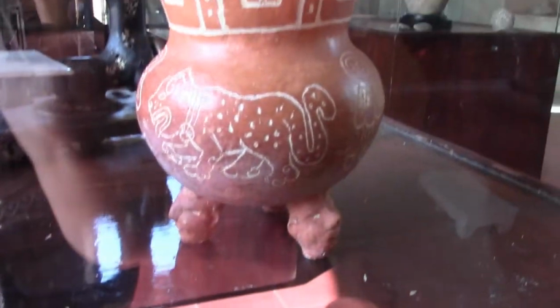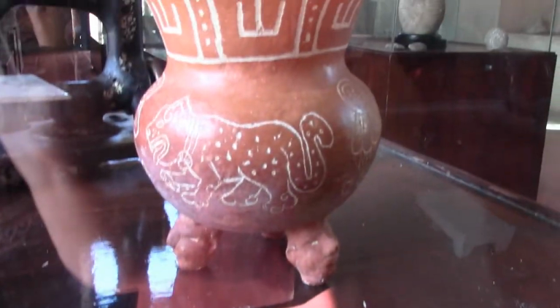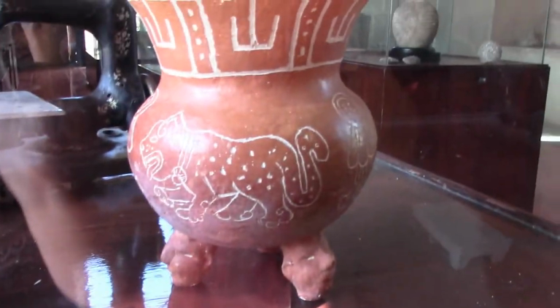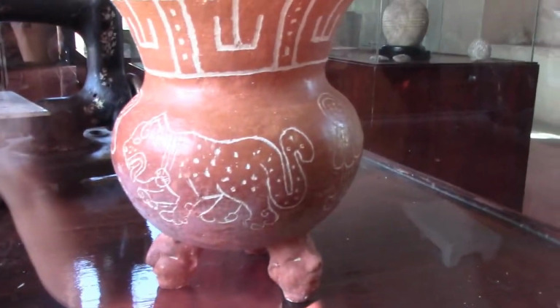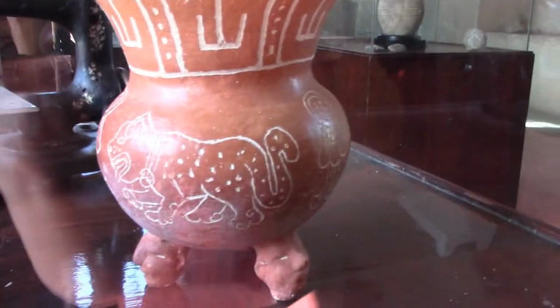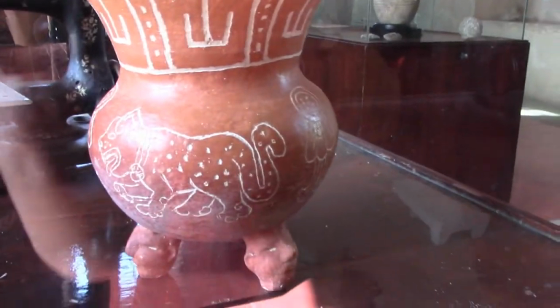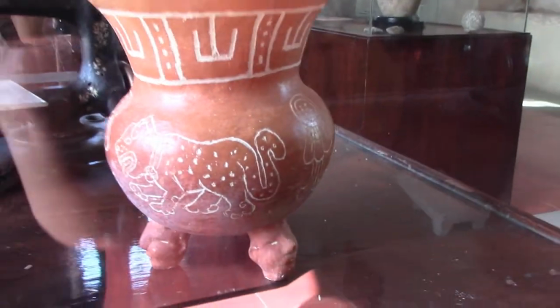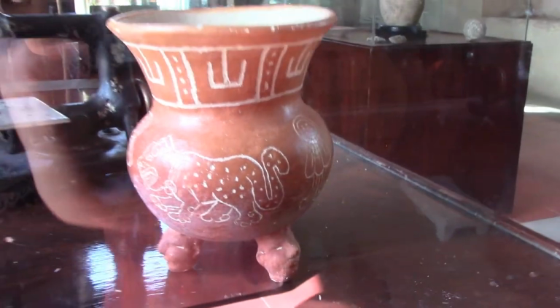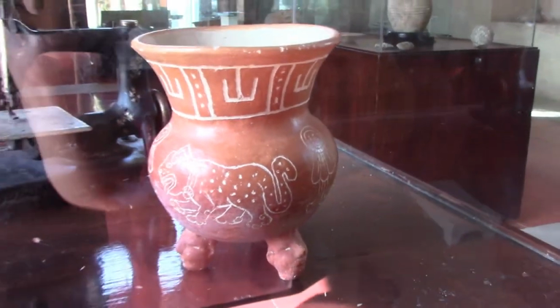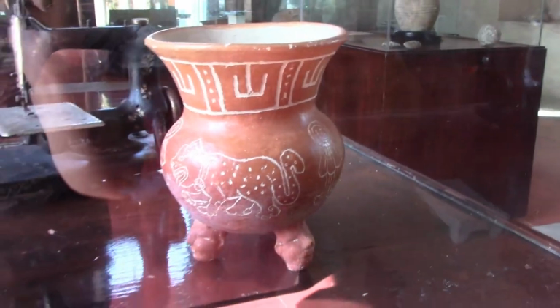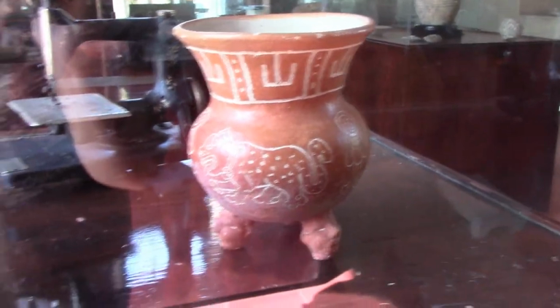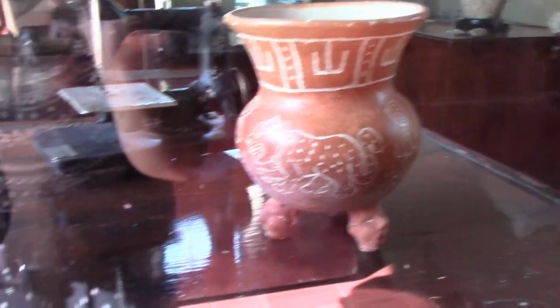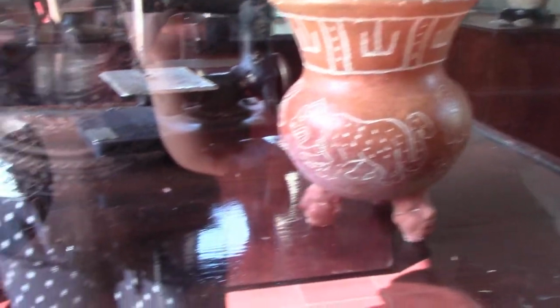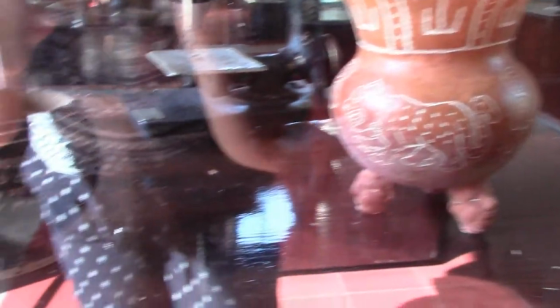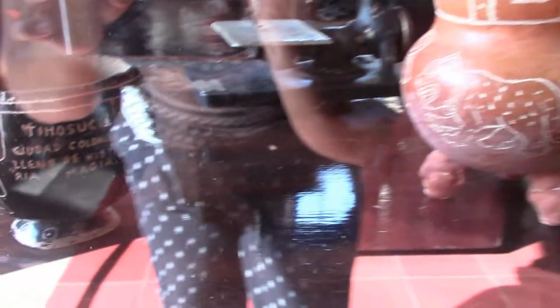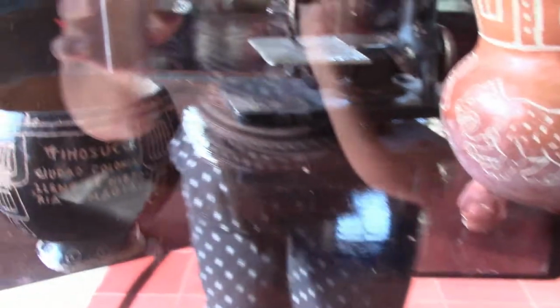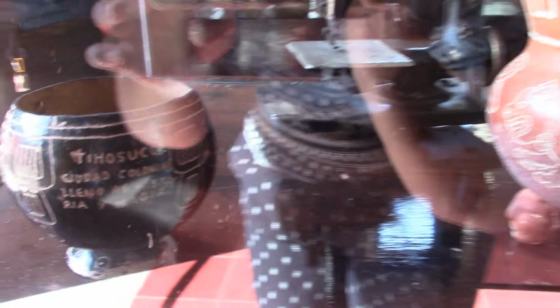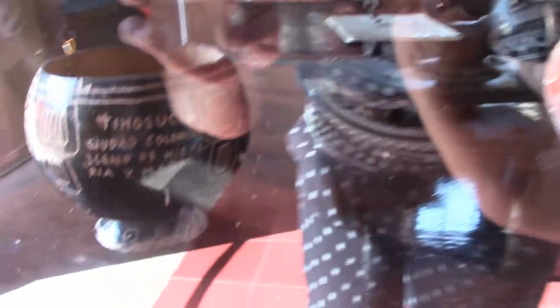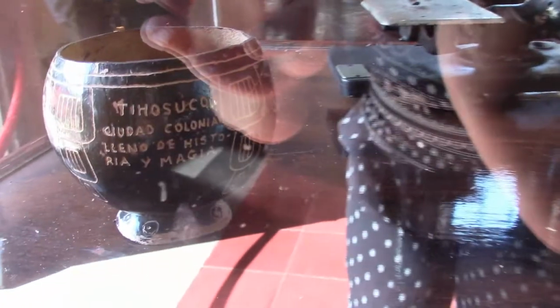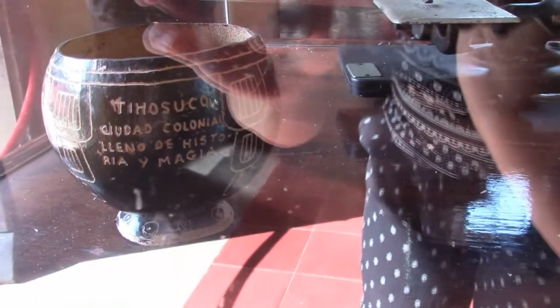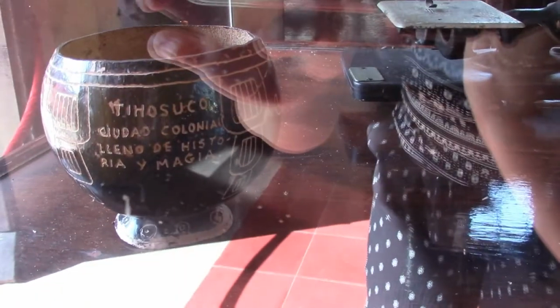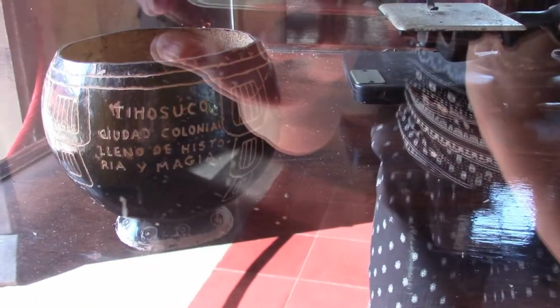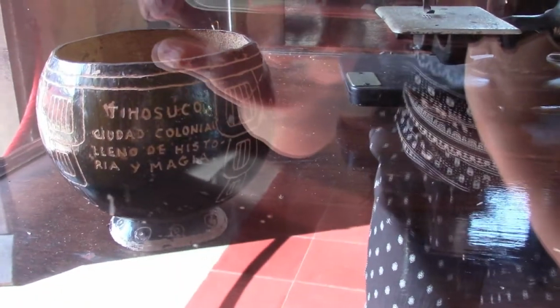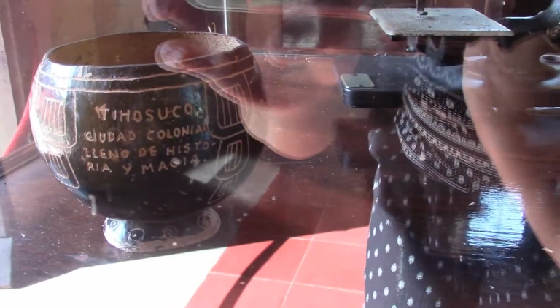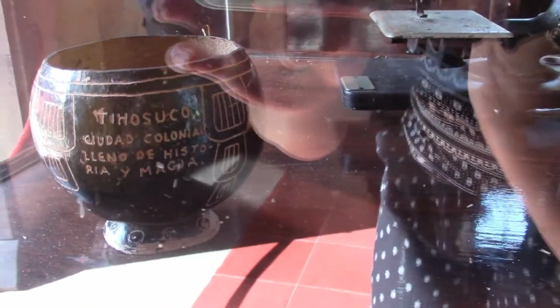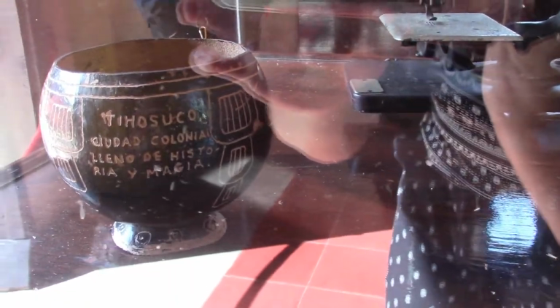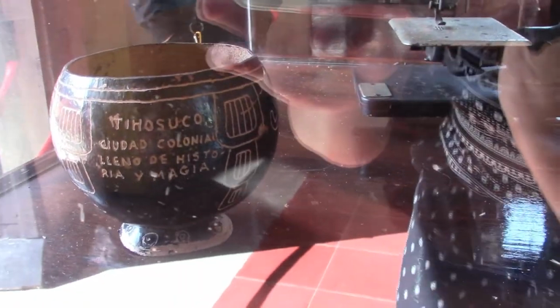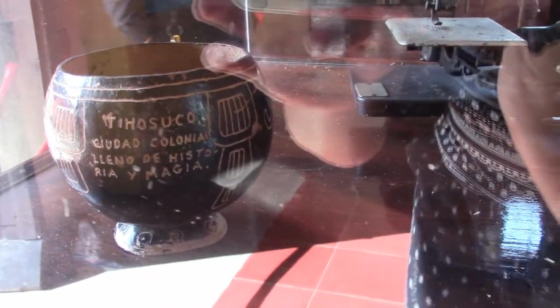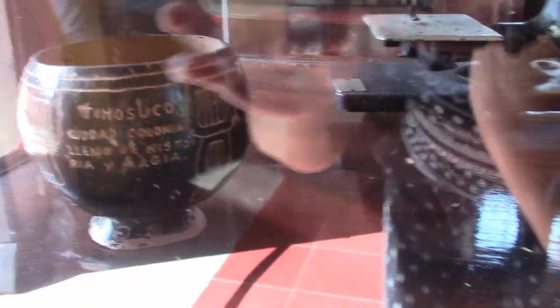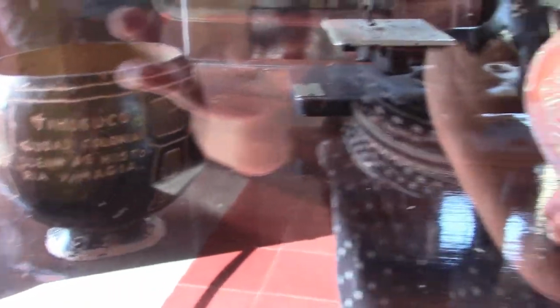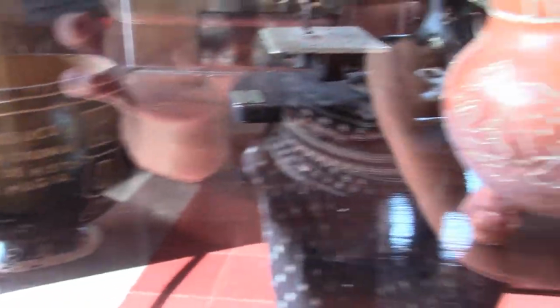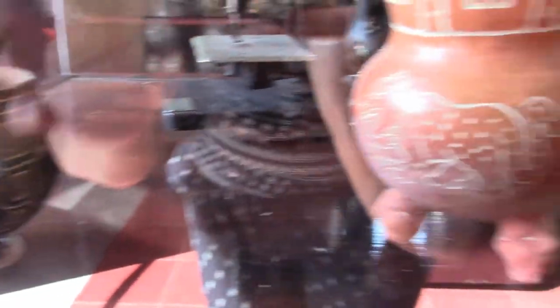Check out the cool carvings on this vase here, and some inscriptions on that one as well.